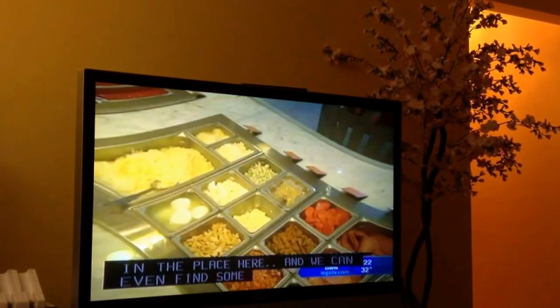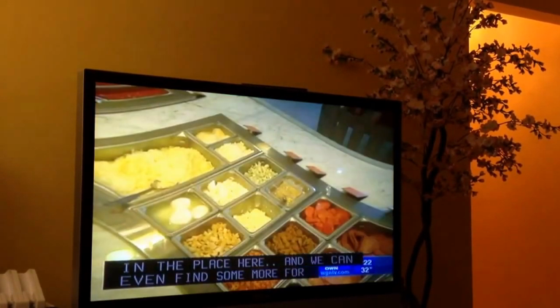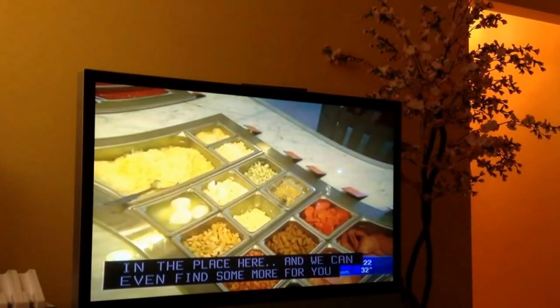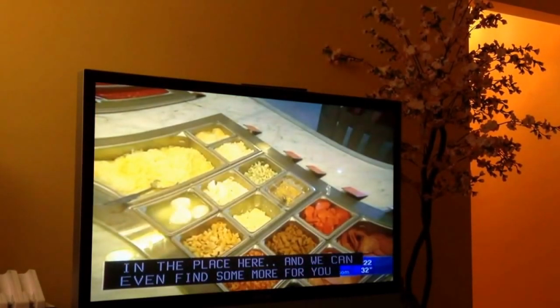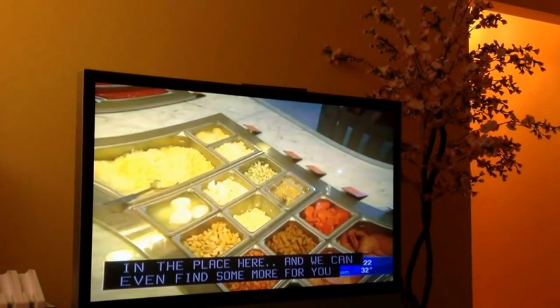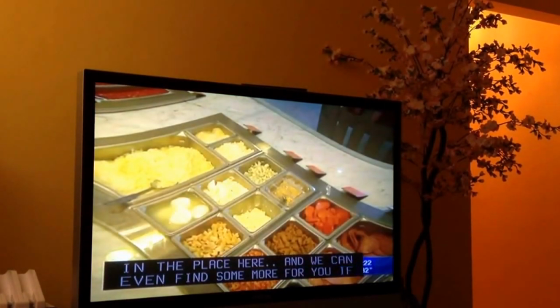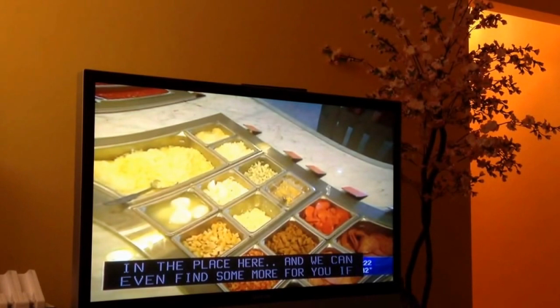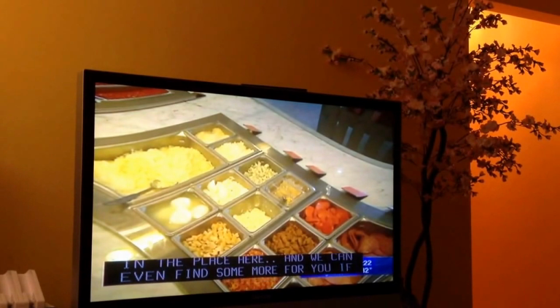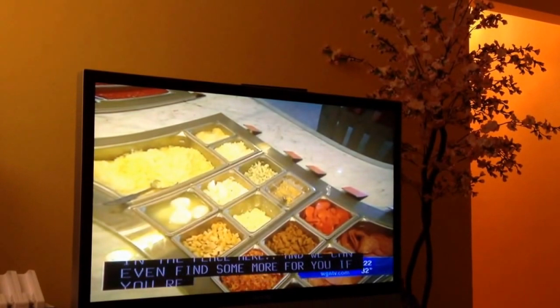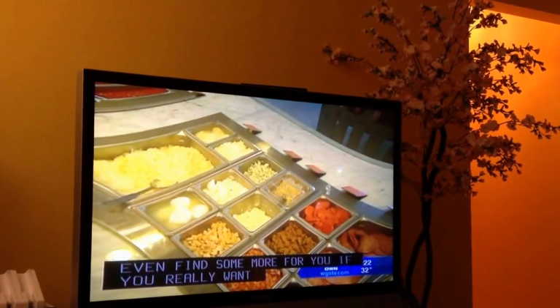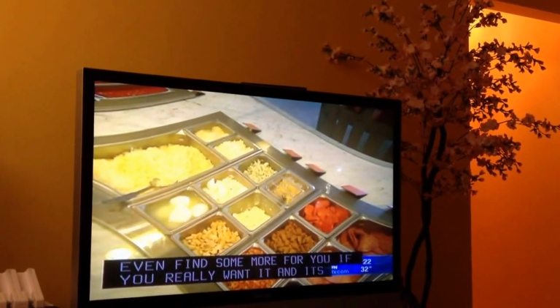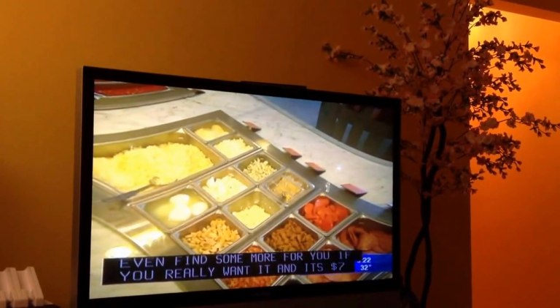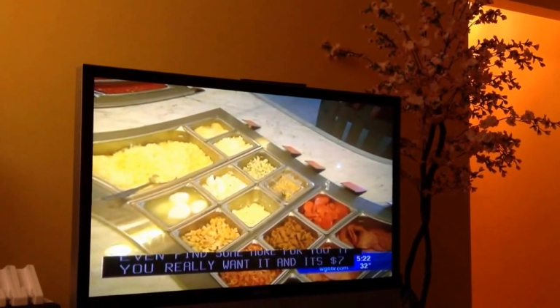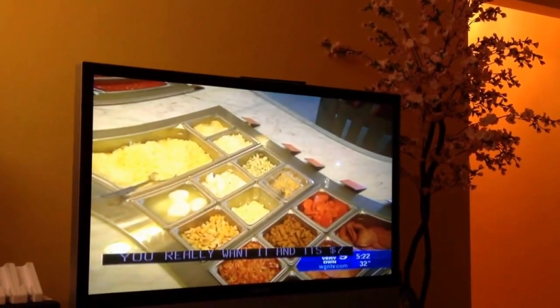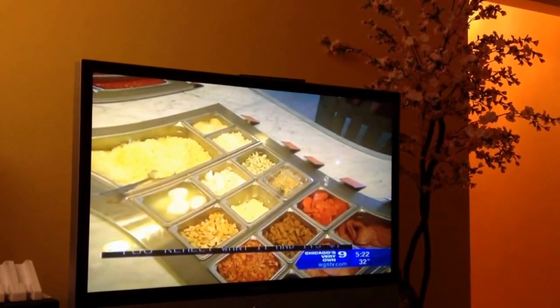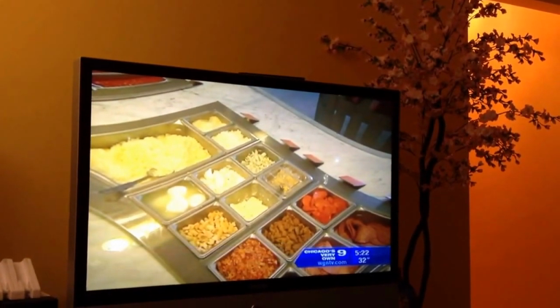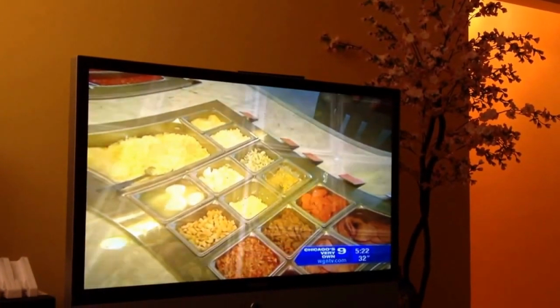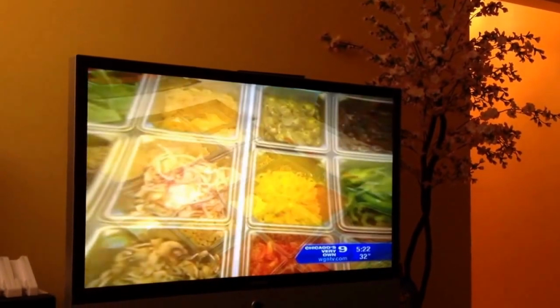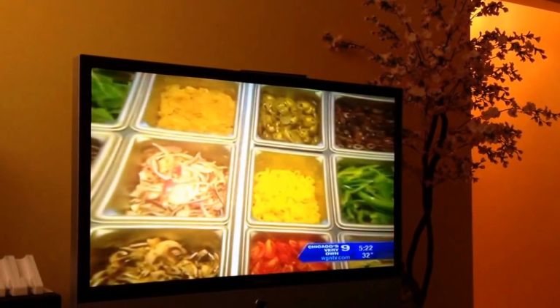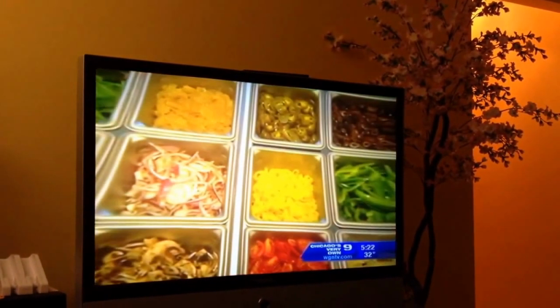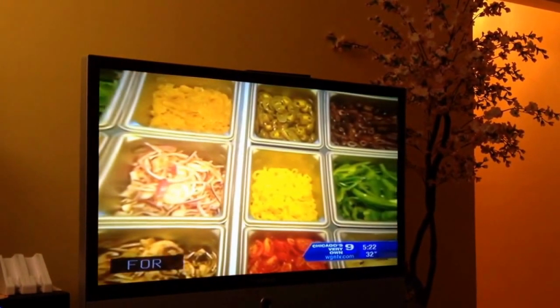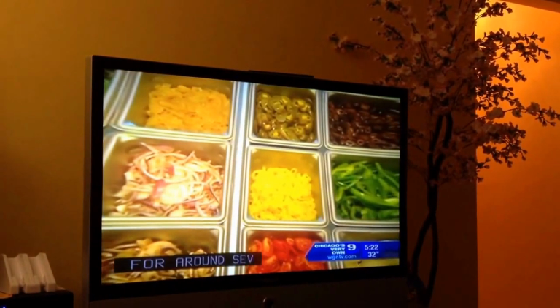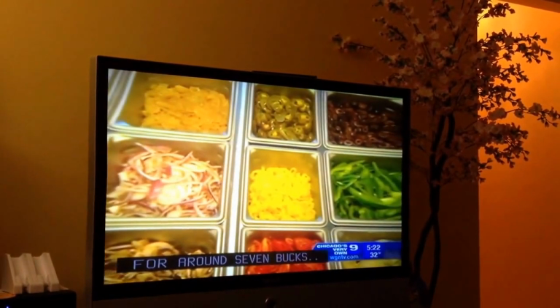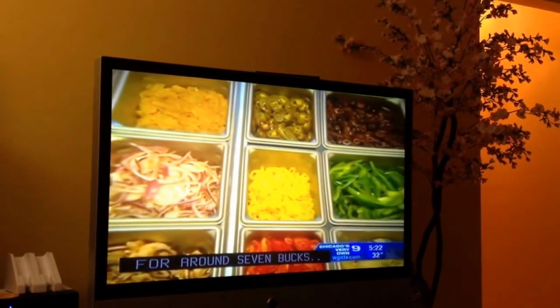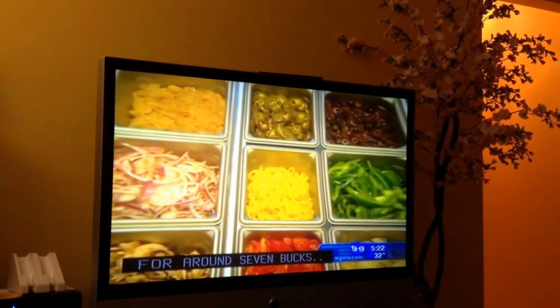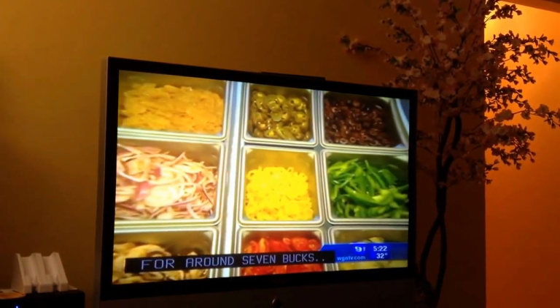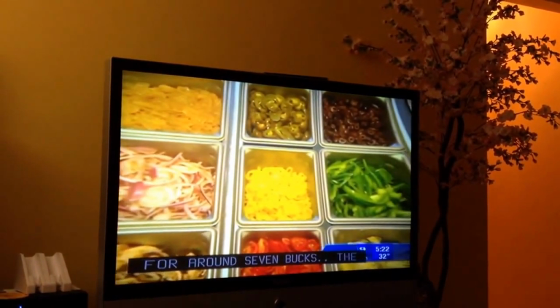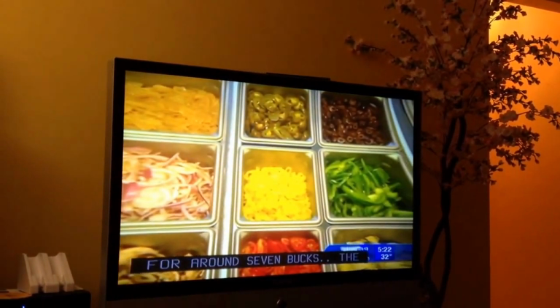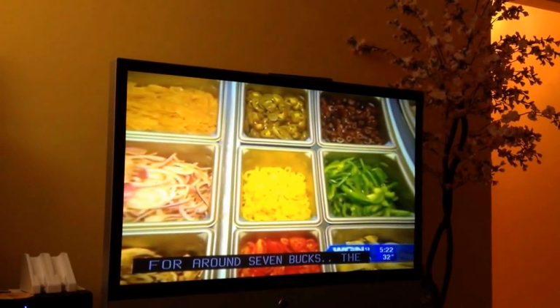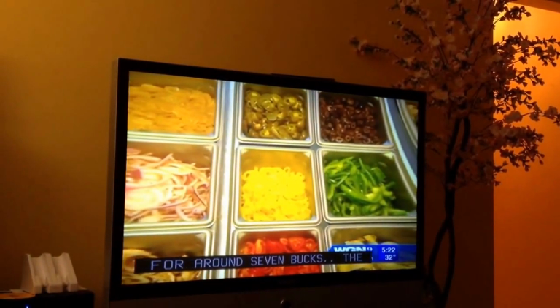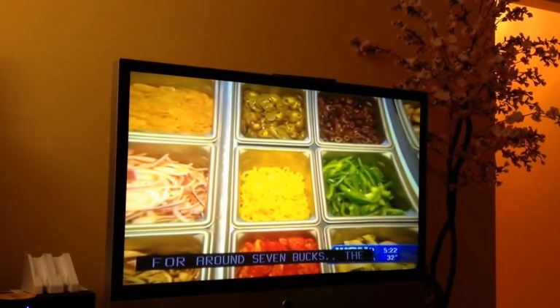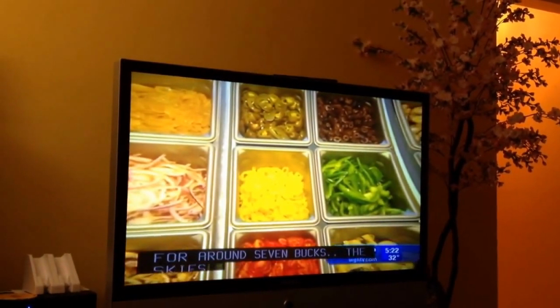For around $7, the sky's the limit. Just about whatever you can come up with, they can get on a pizza.